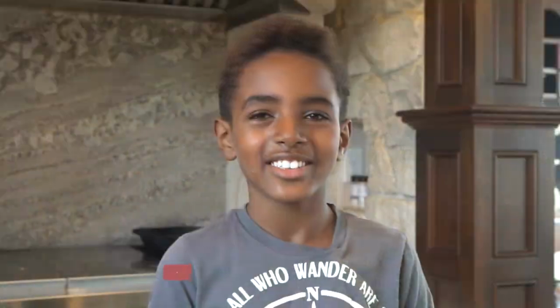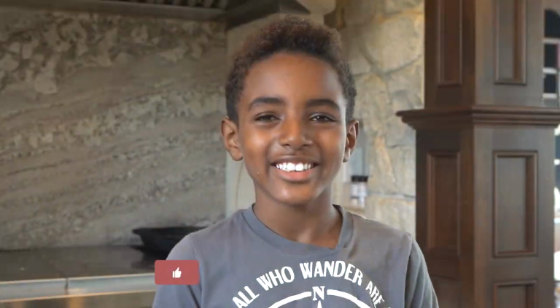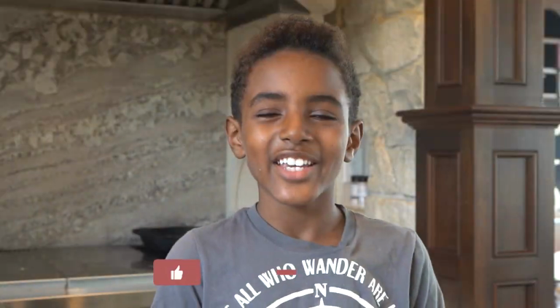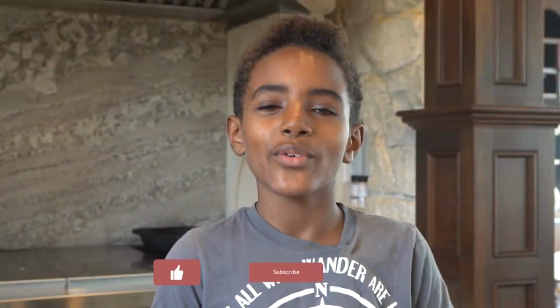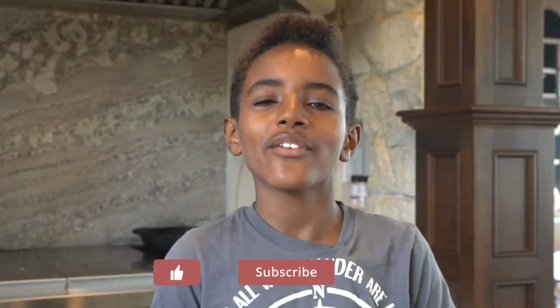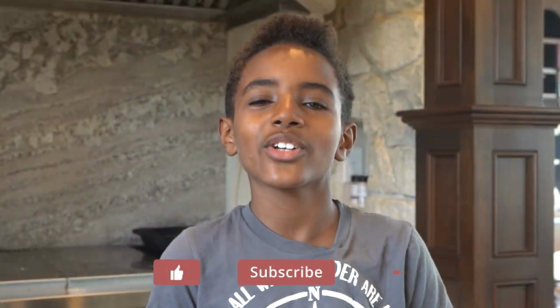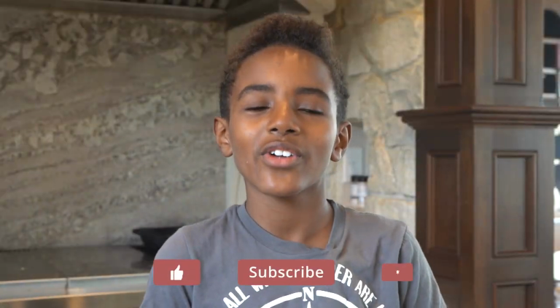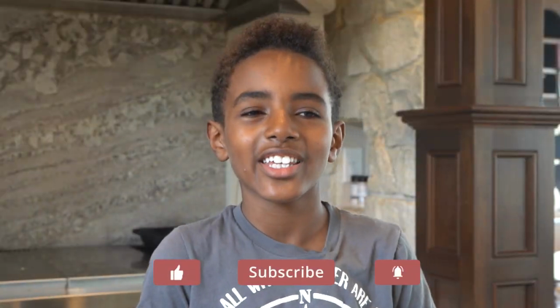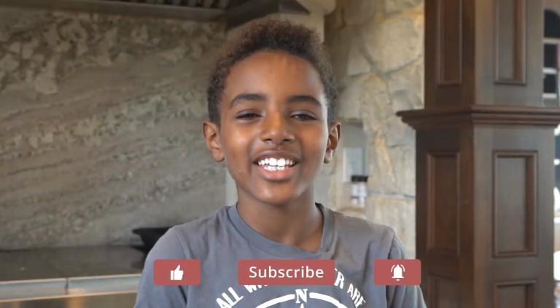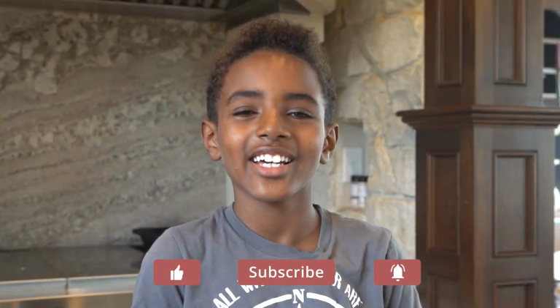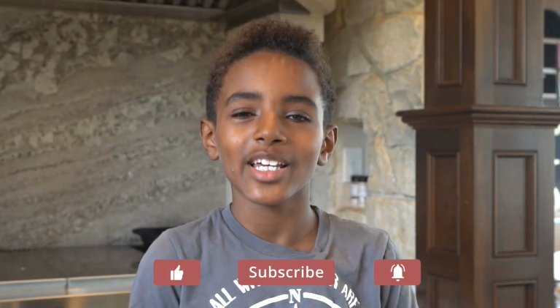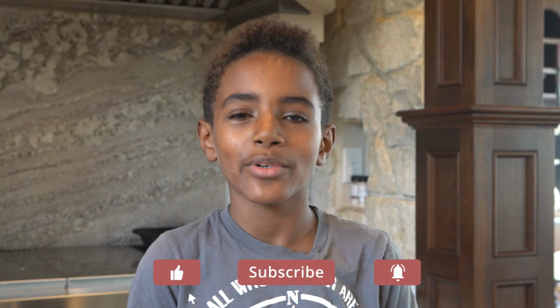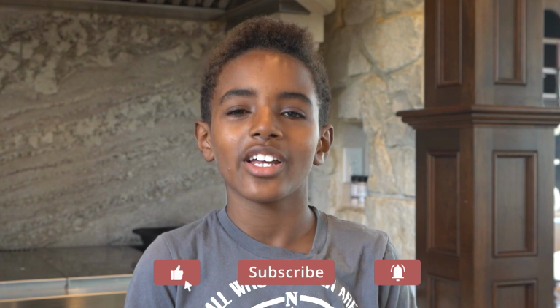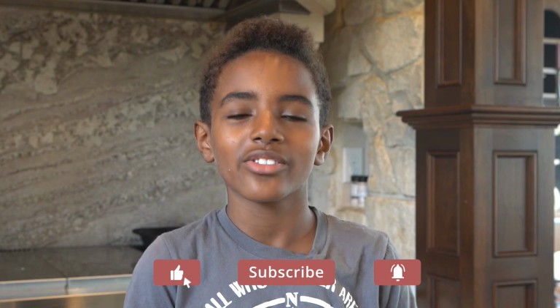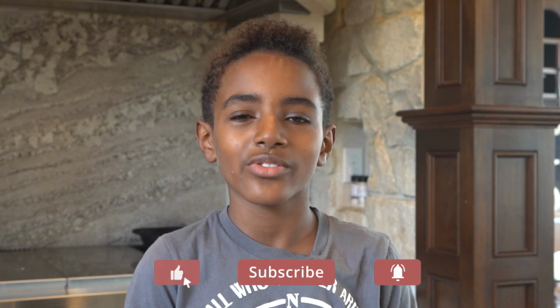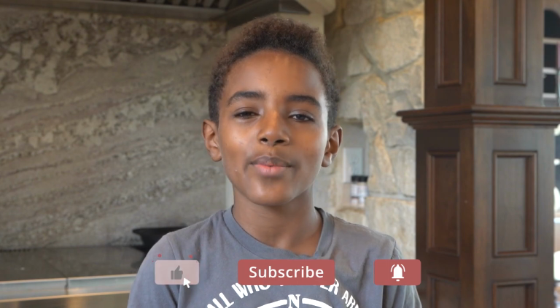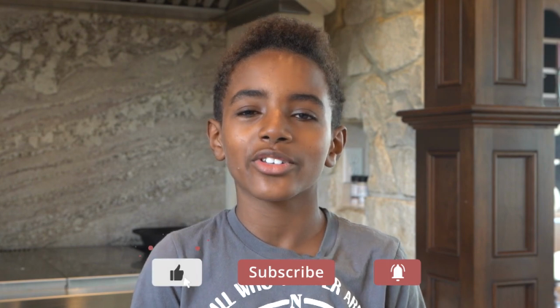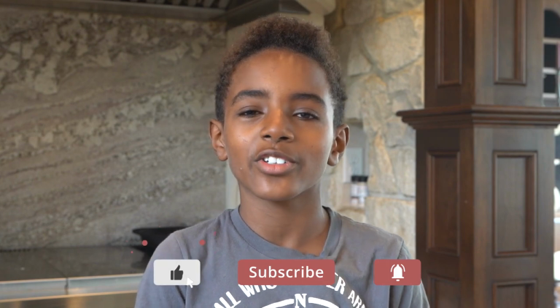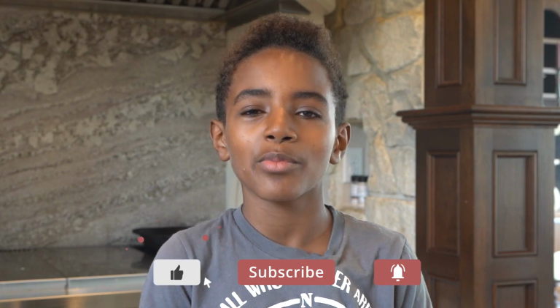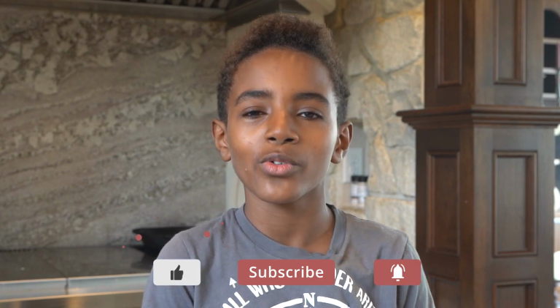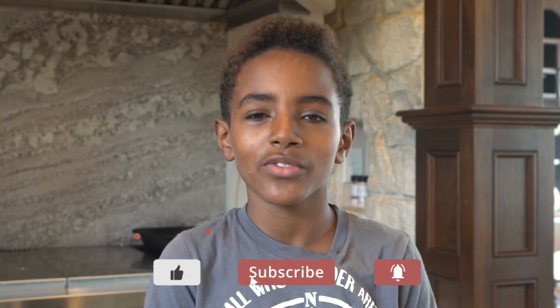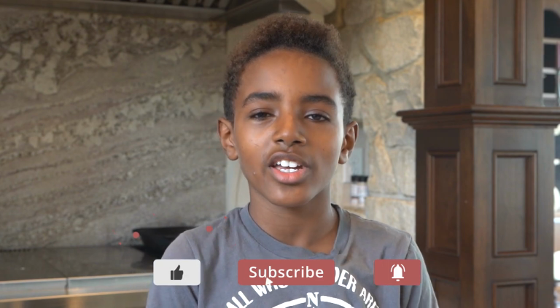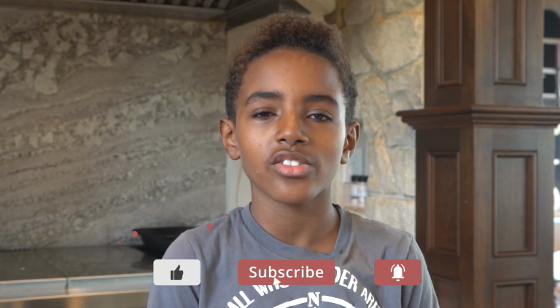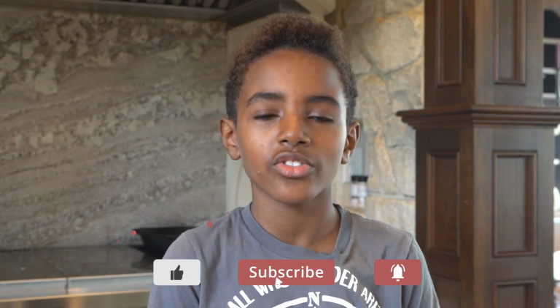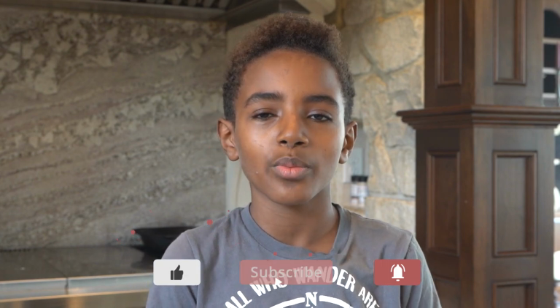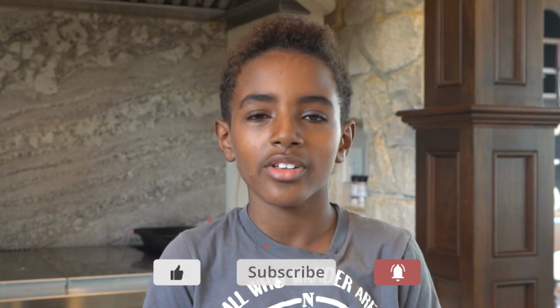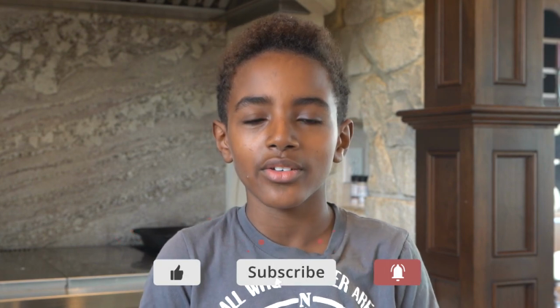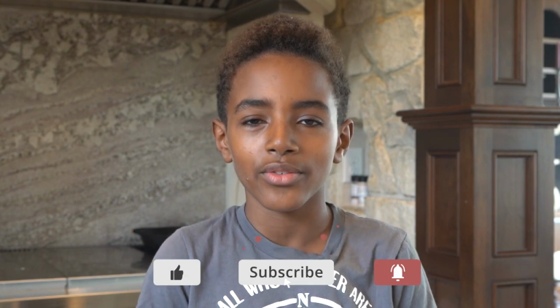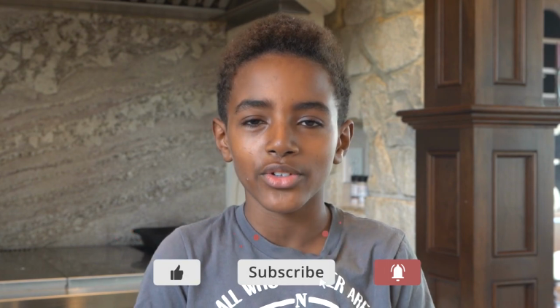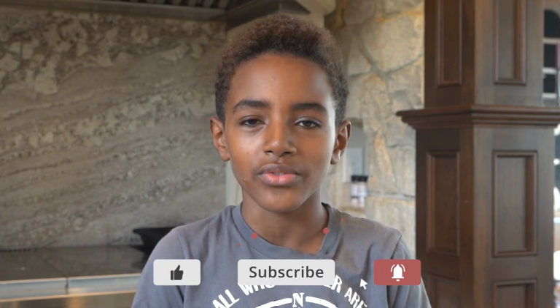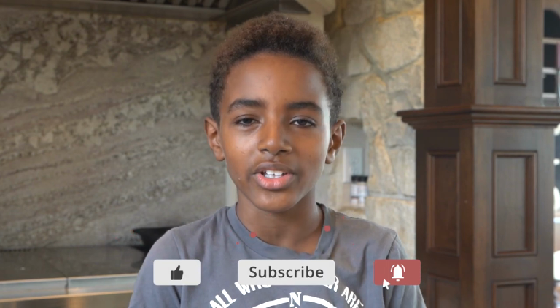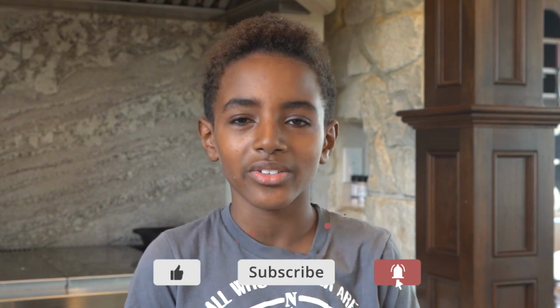If you haven't already, hit that like button and subscribe and turn on post notifications so you don't miss any of our future videos.